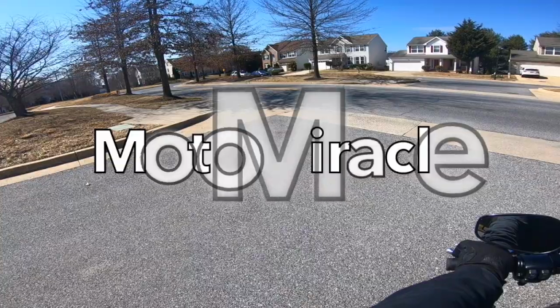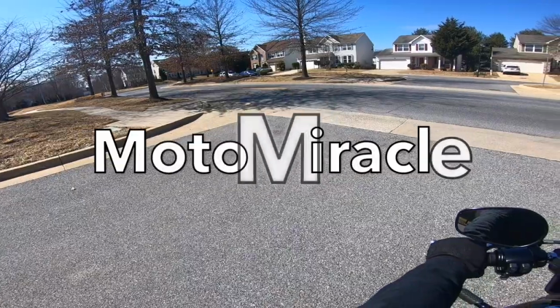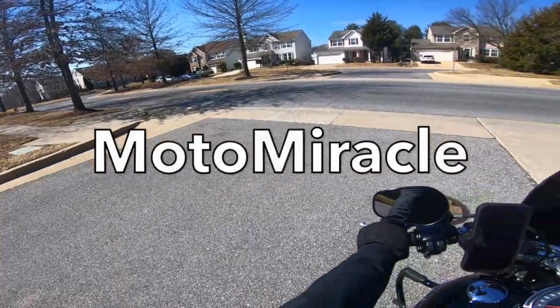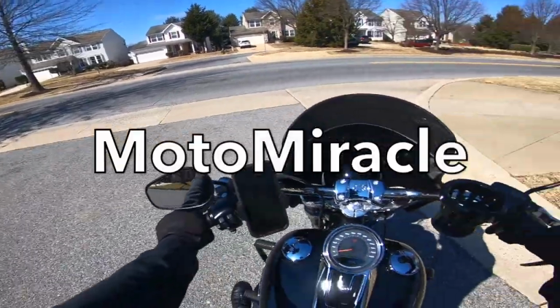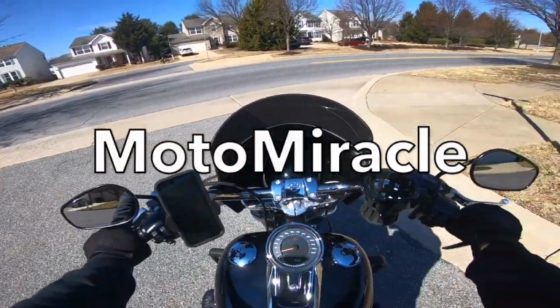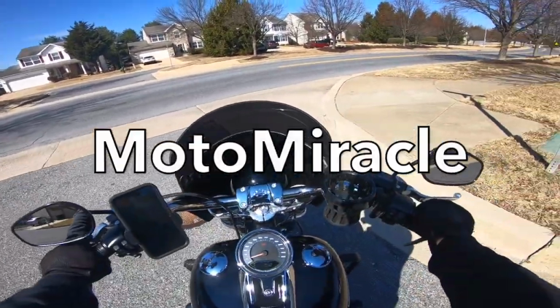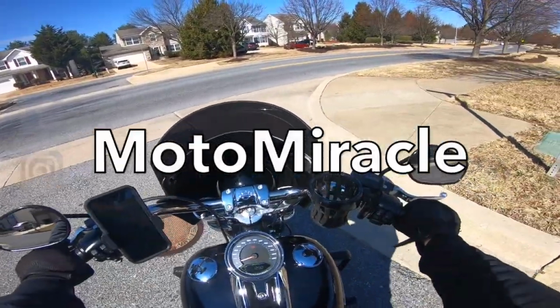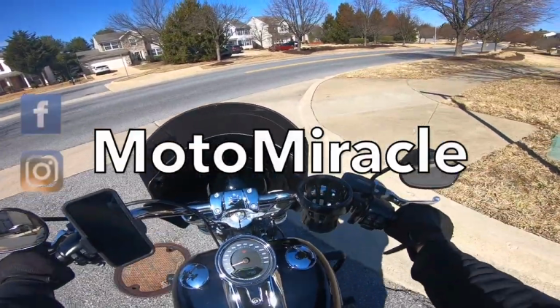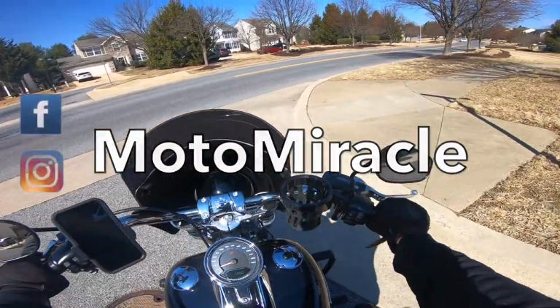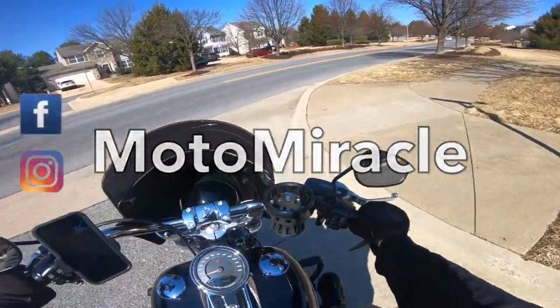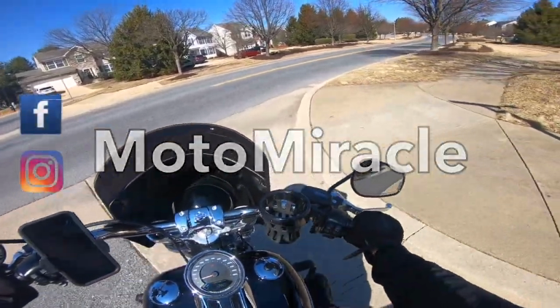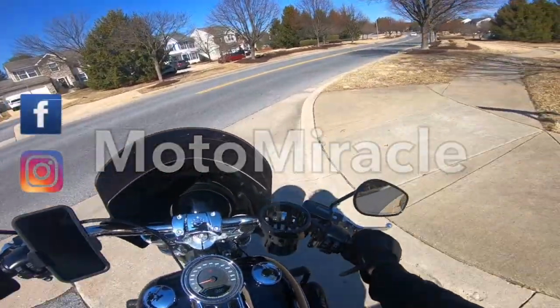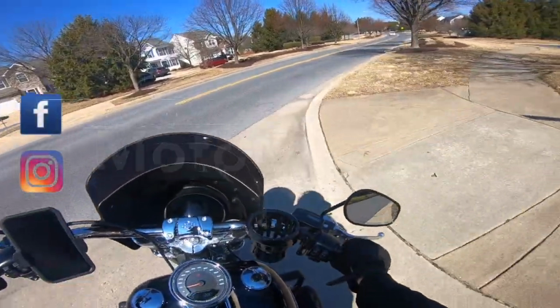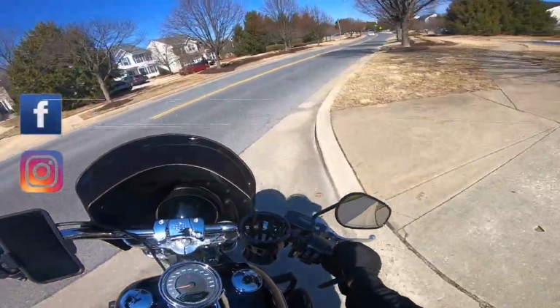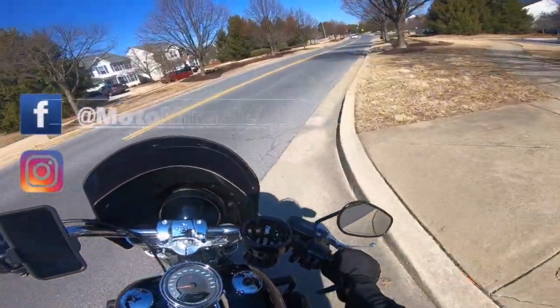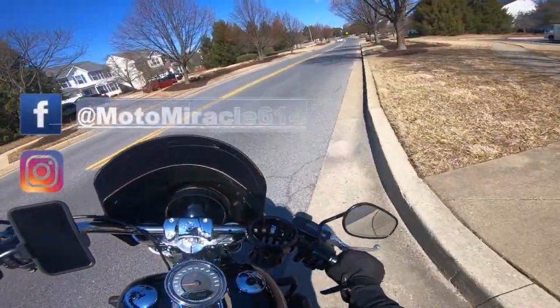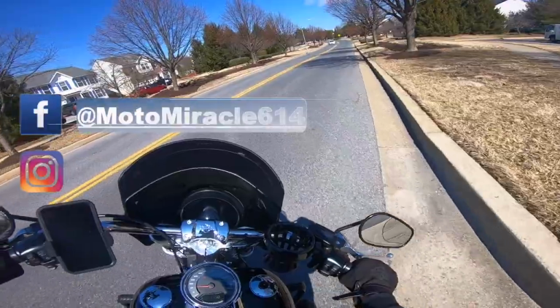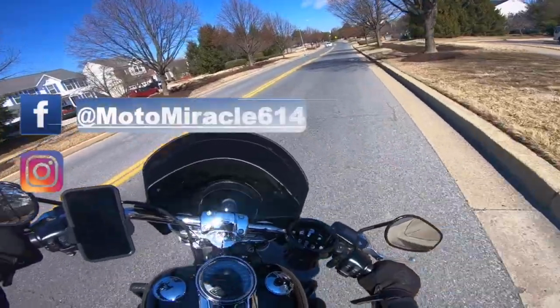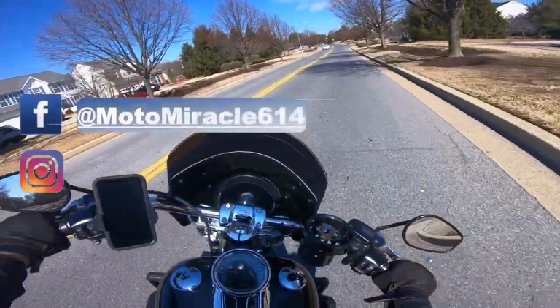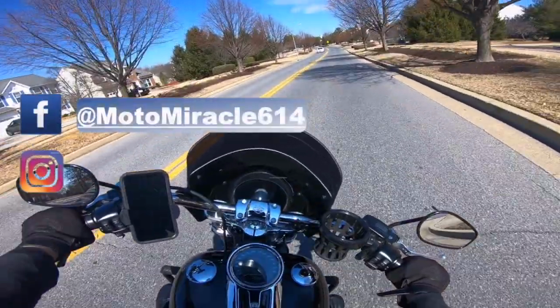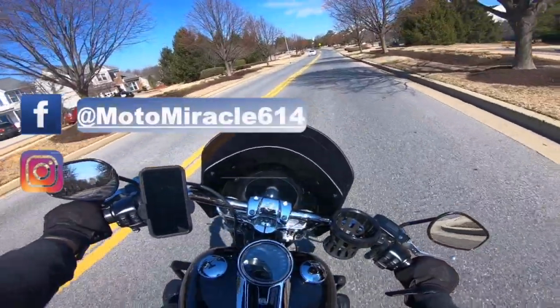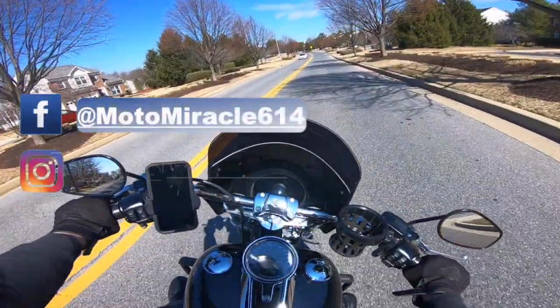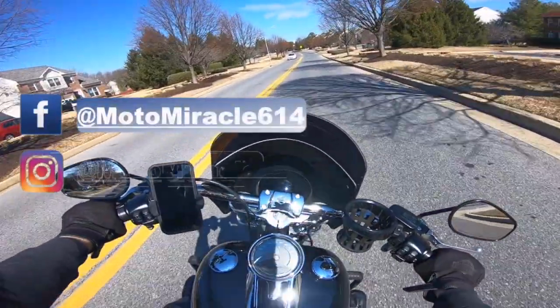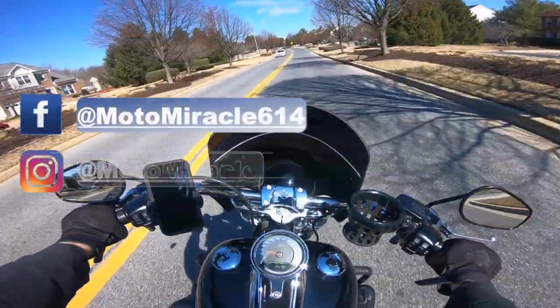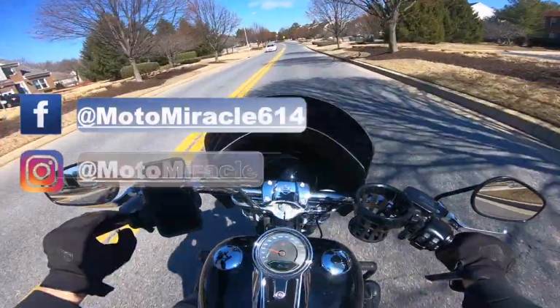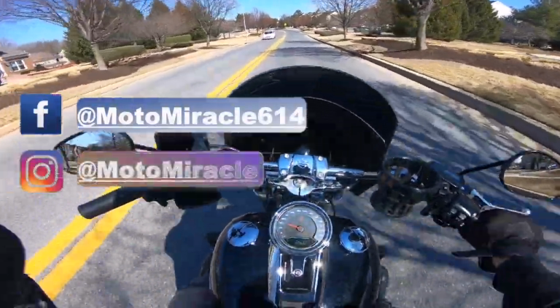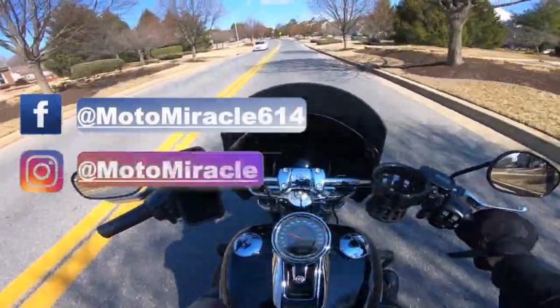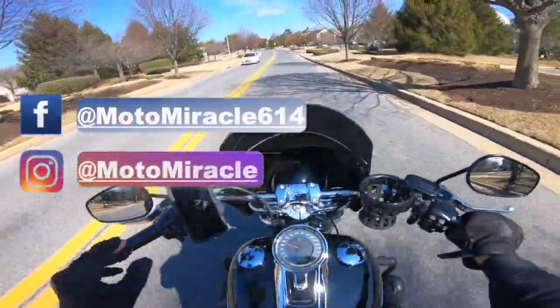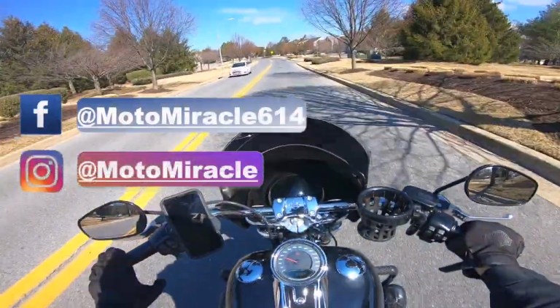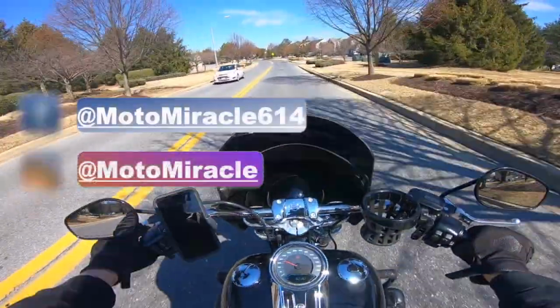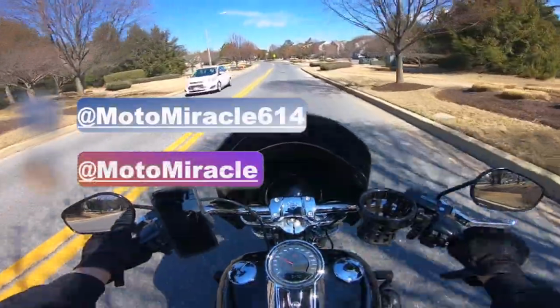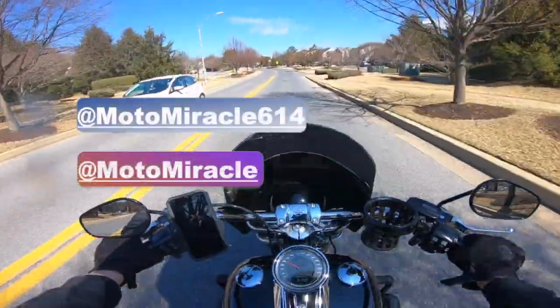What's good y'all. If you're new to my channel, I'm a traumatic brain injury survivor with a second chance at life, and I want to share my journey with you through my eyes.